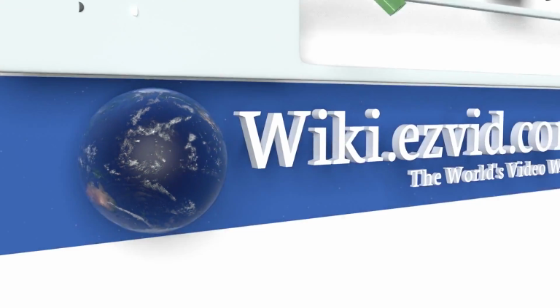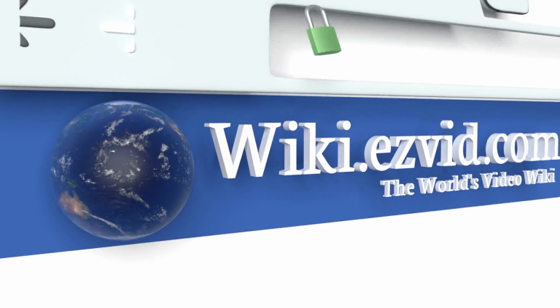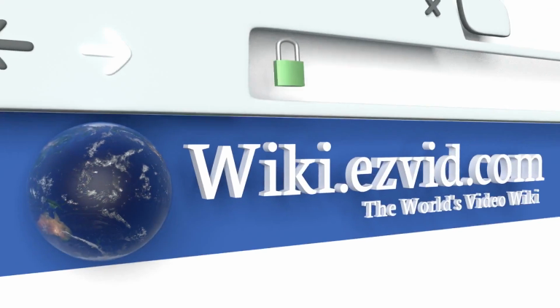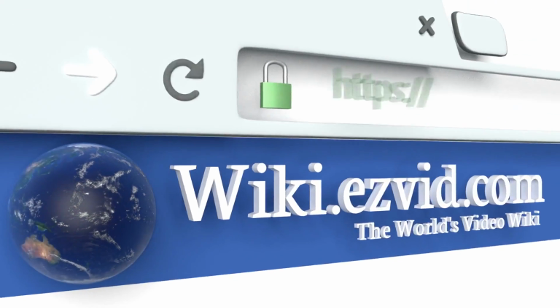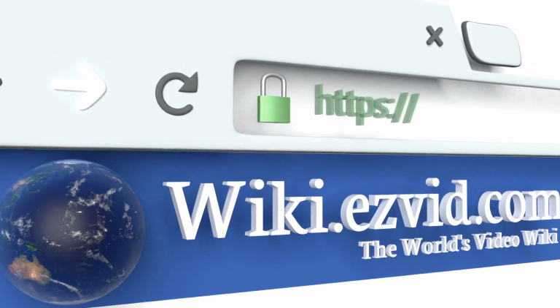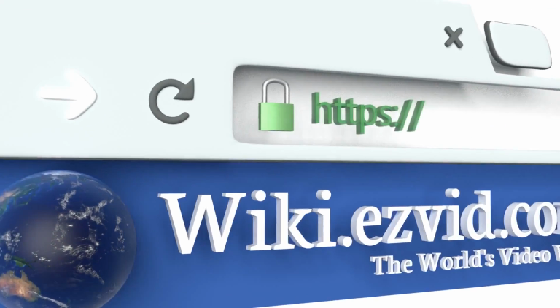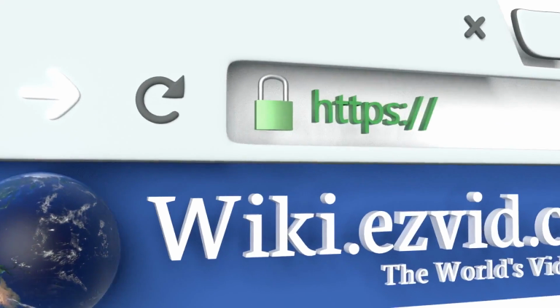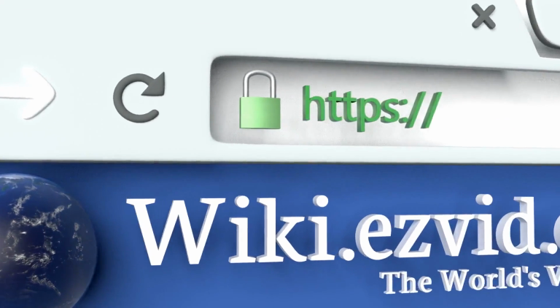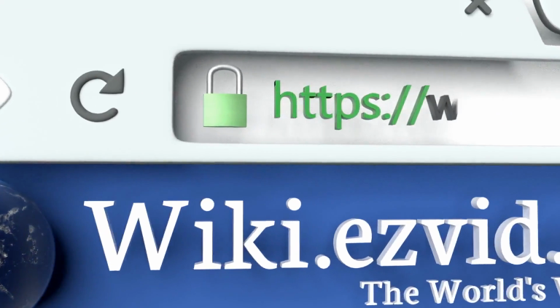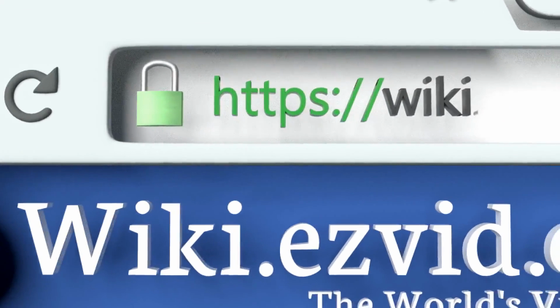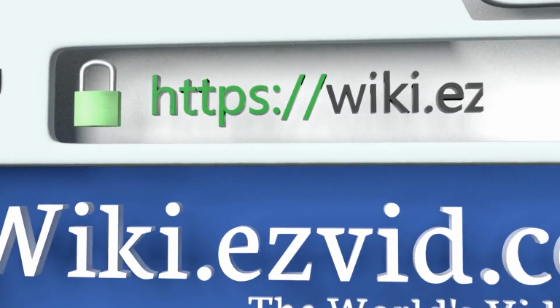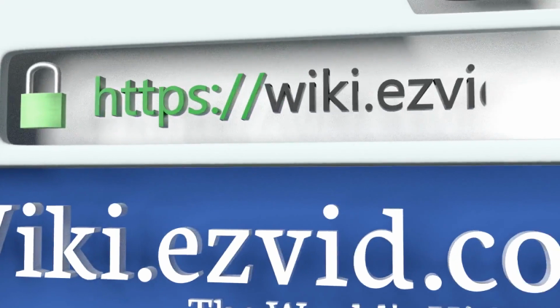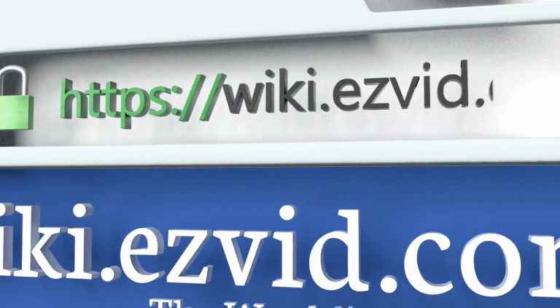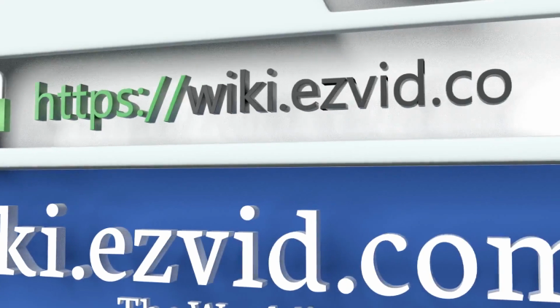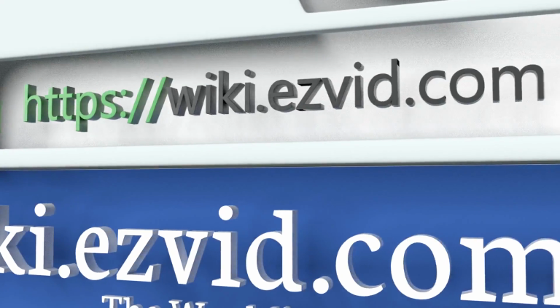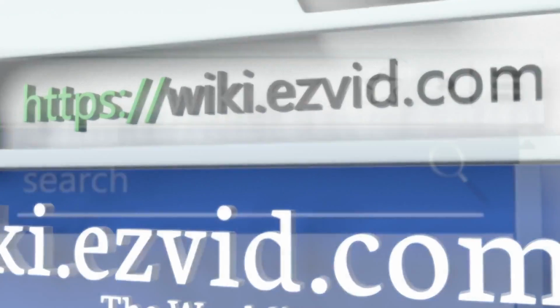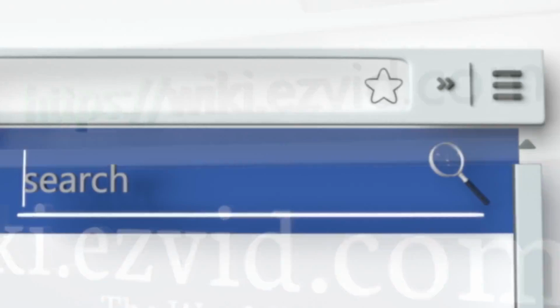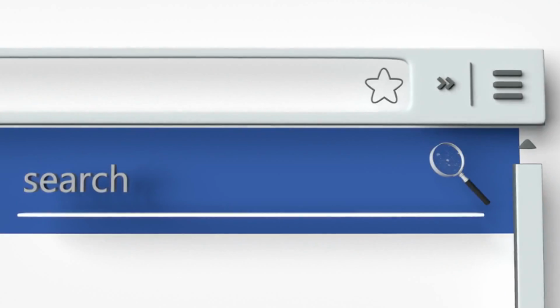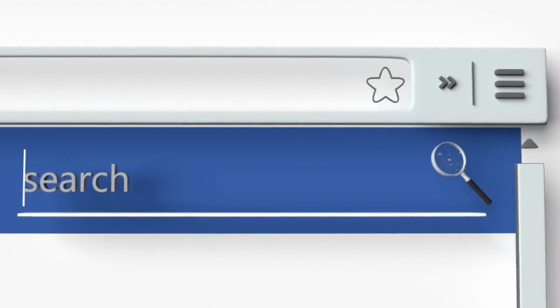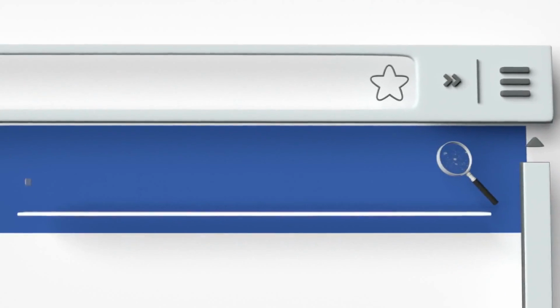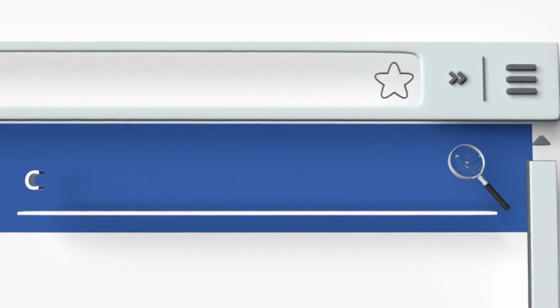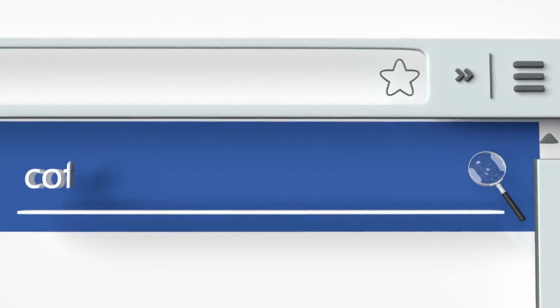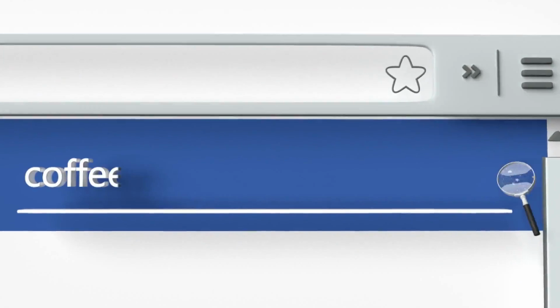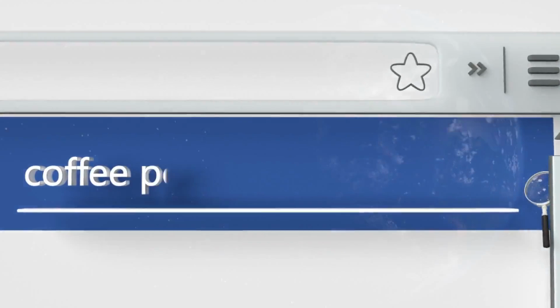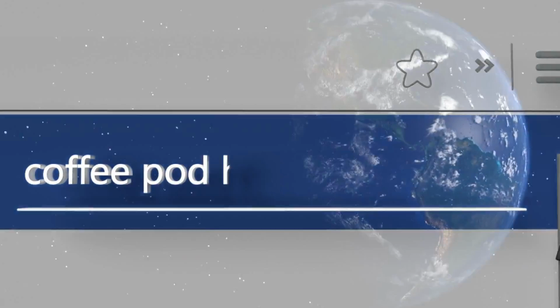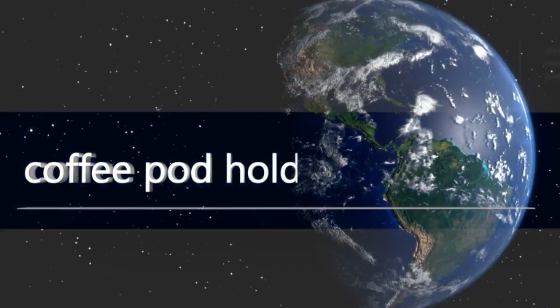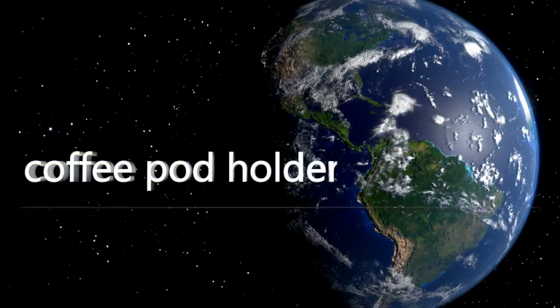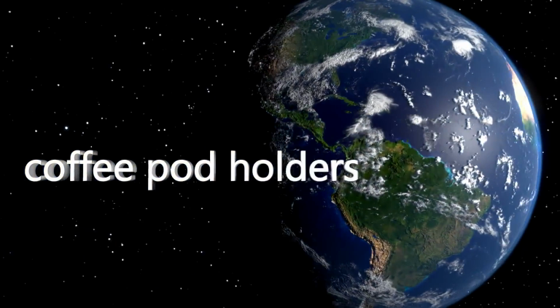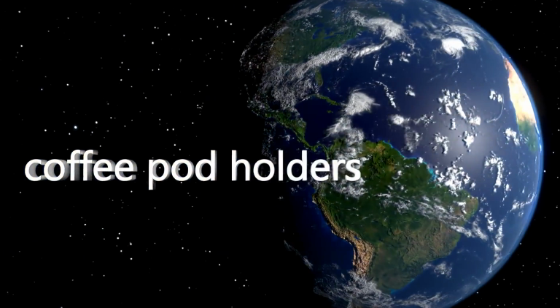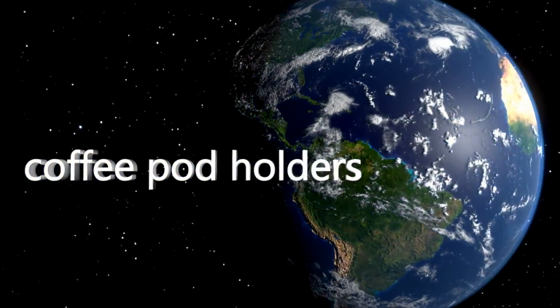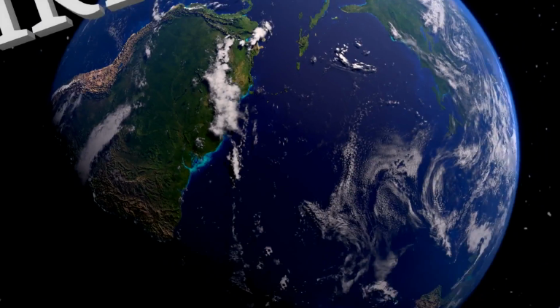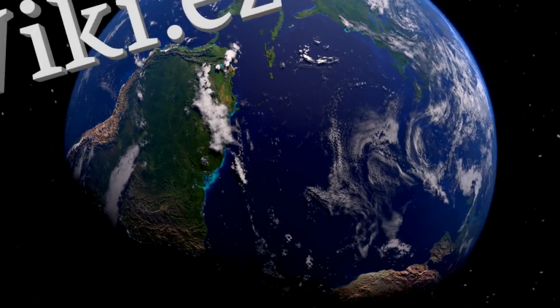To see all of our choices, go to wiki.easyvid.com and search for coffee pod holders, or click beneath this video.